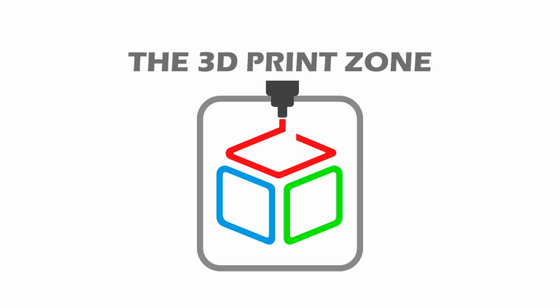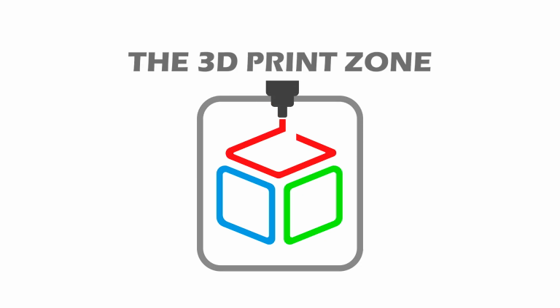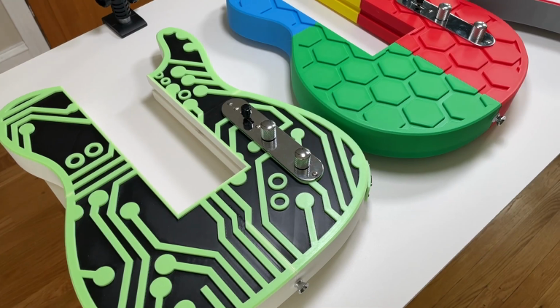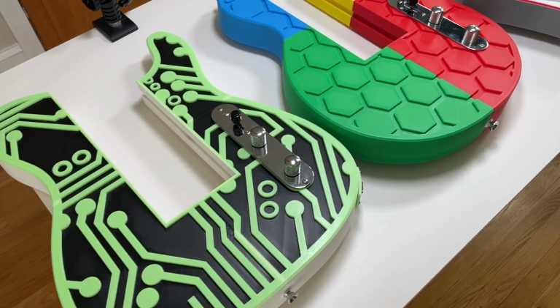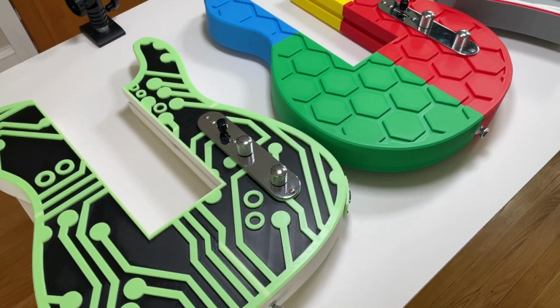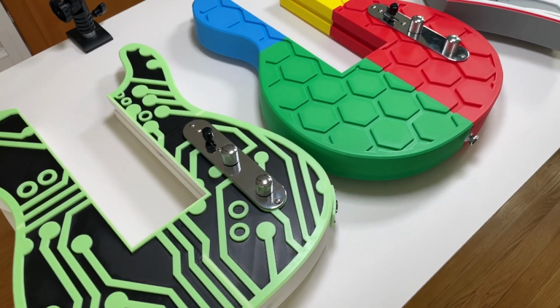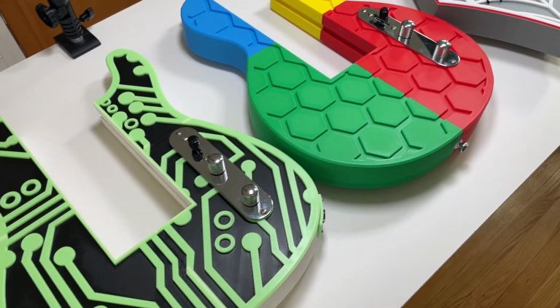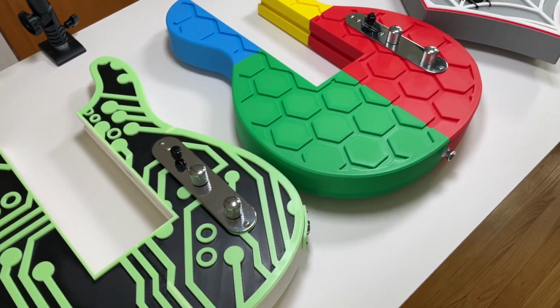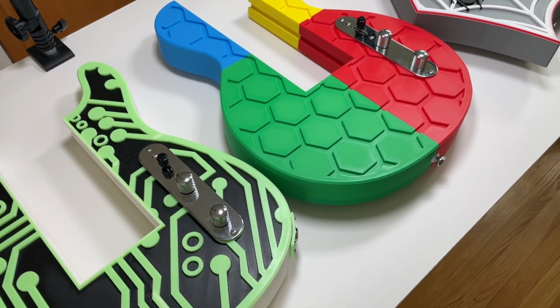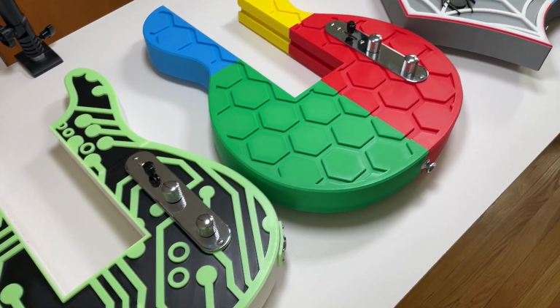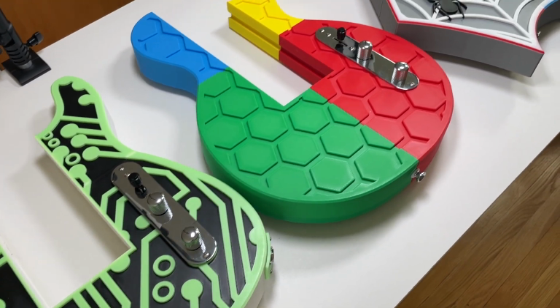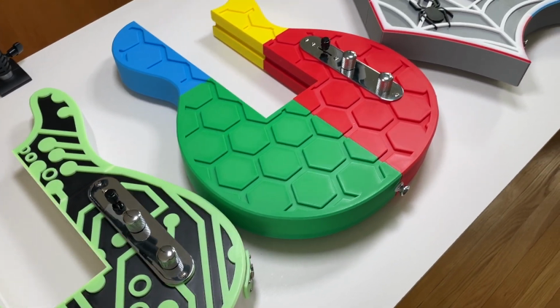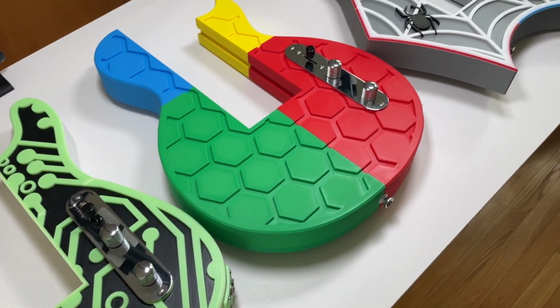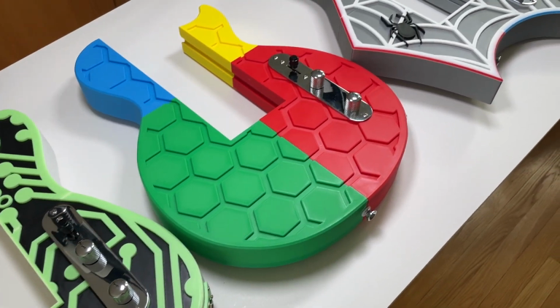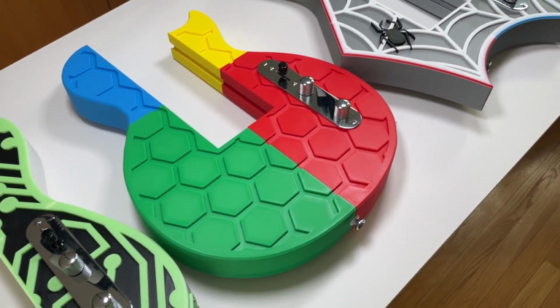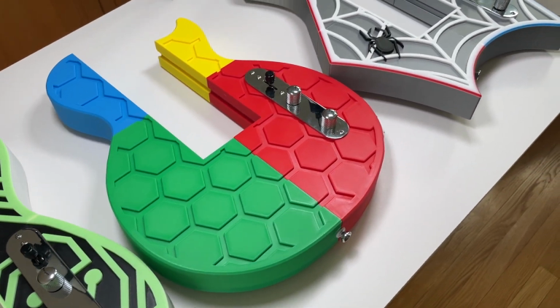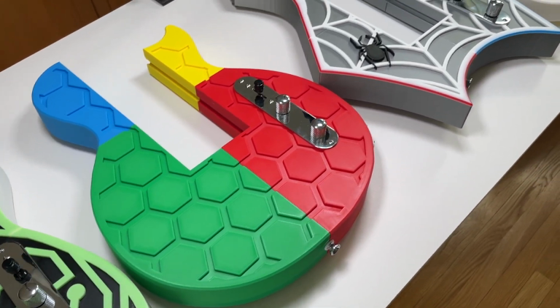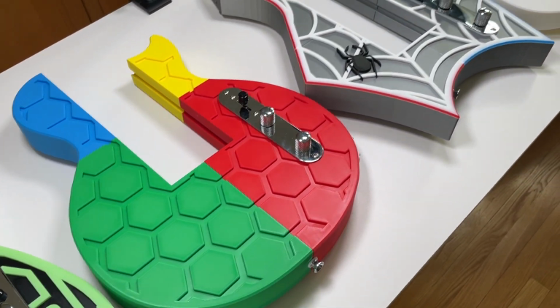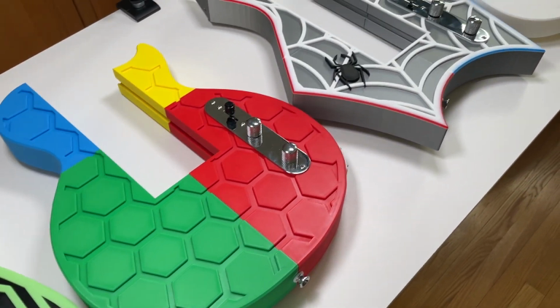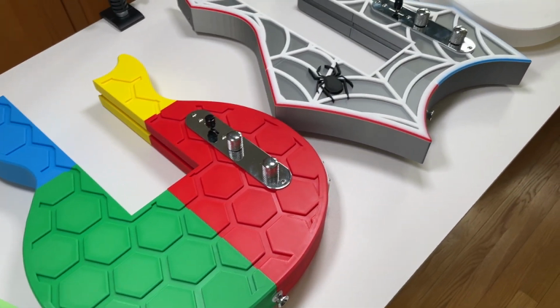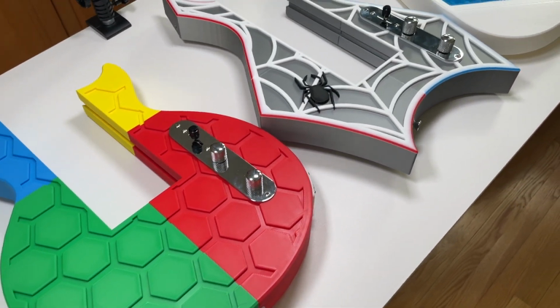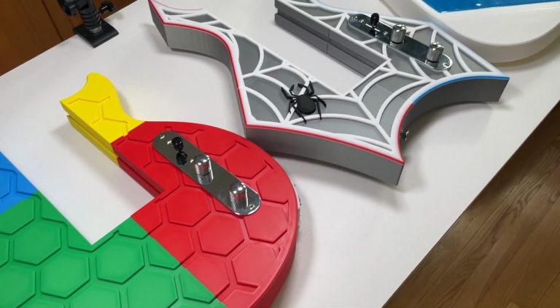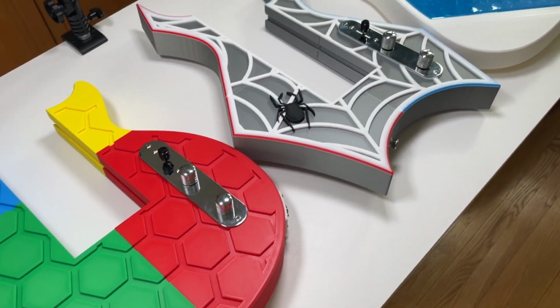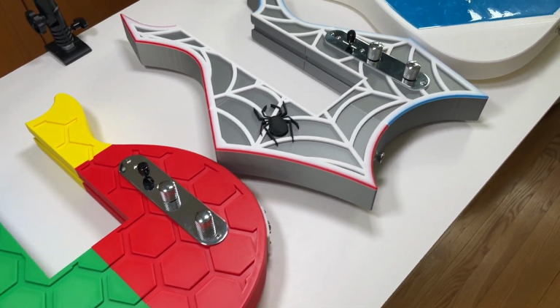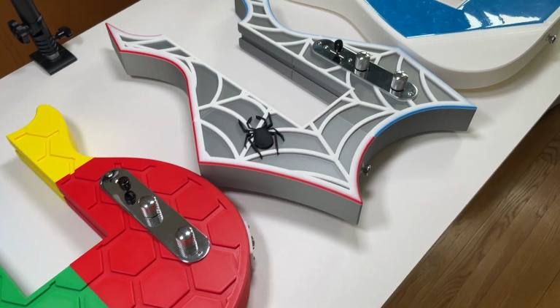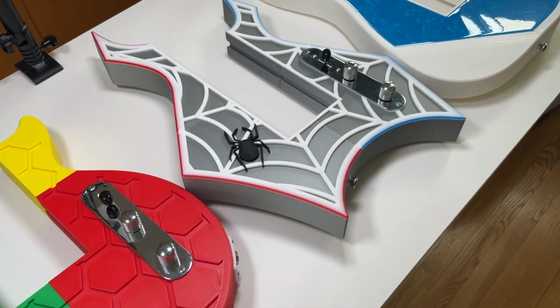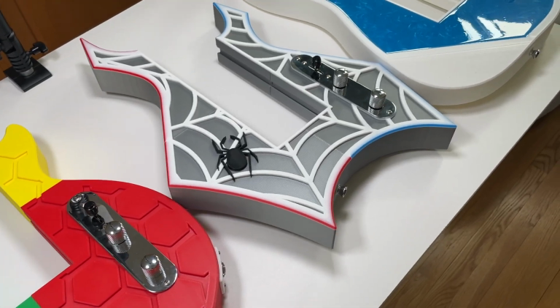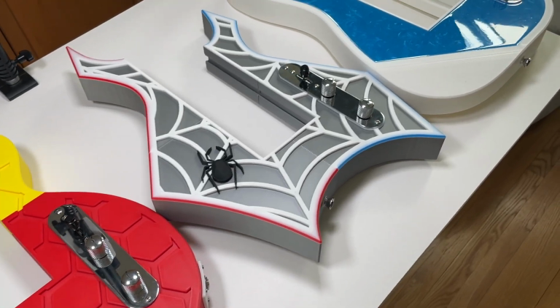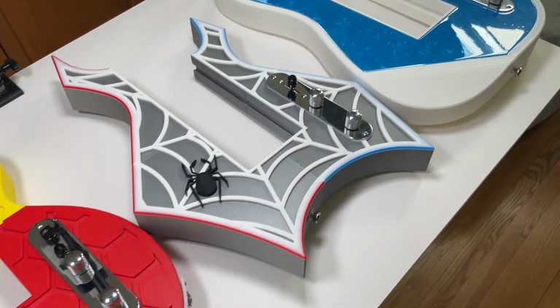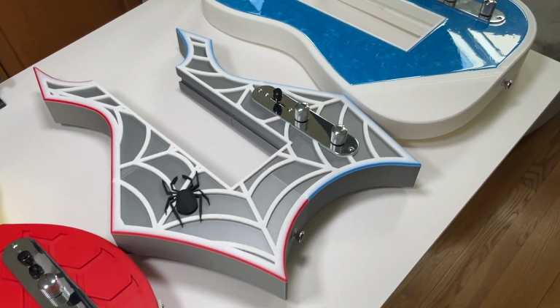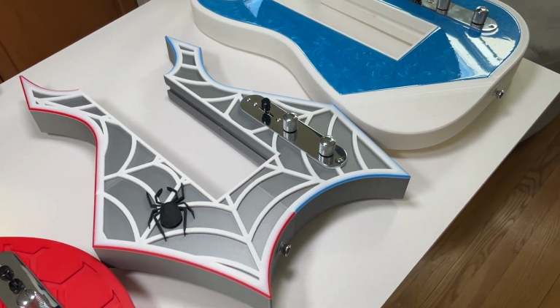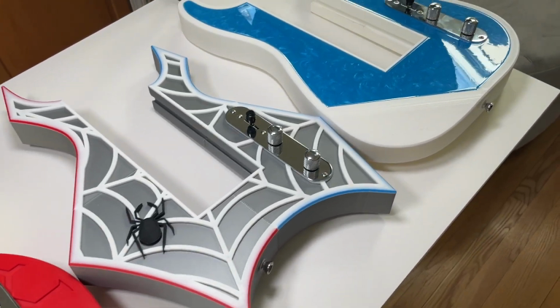In this video, I'm proud to announce the launch of our new modular 3D printed guitar series.